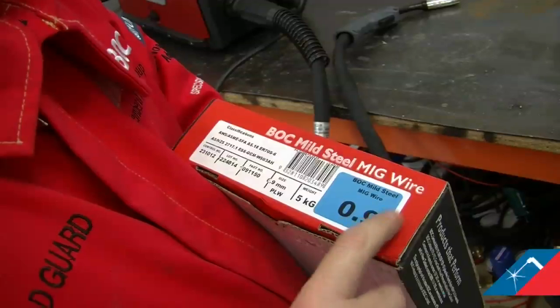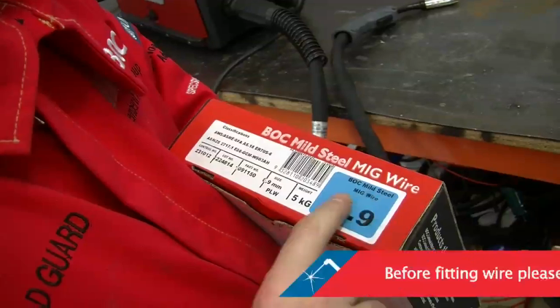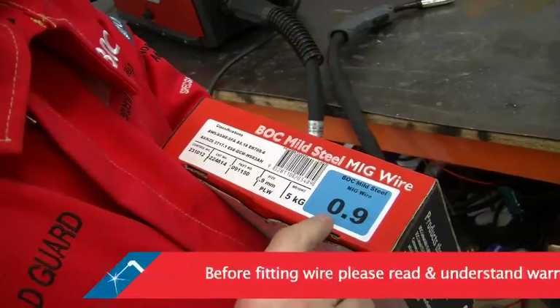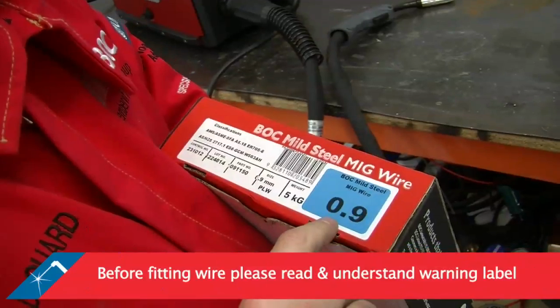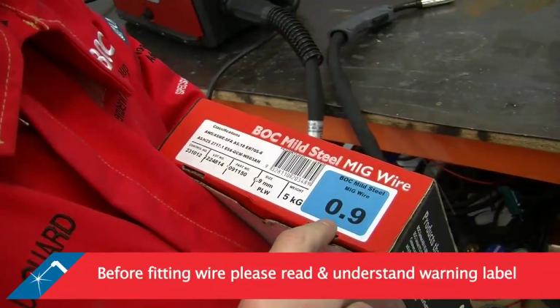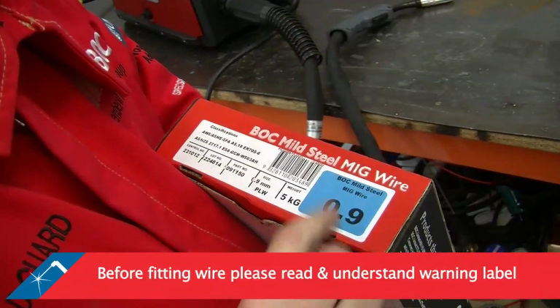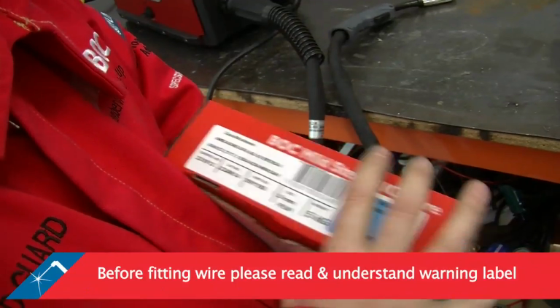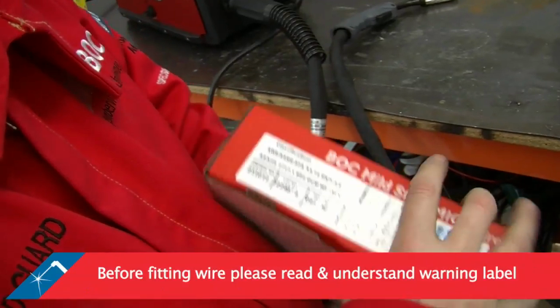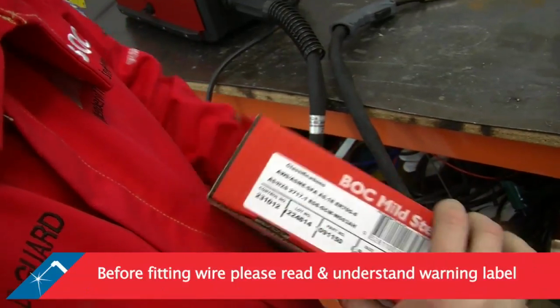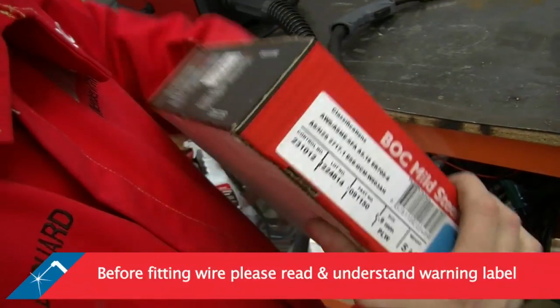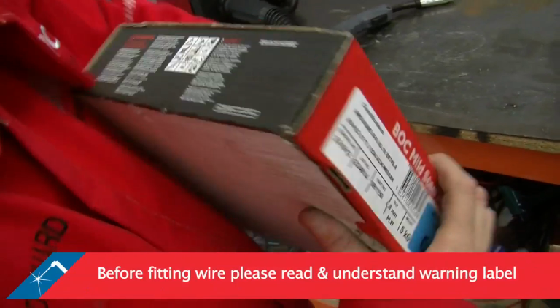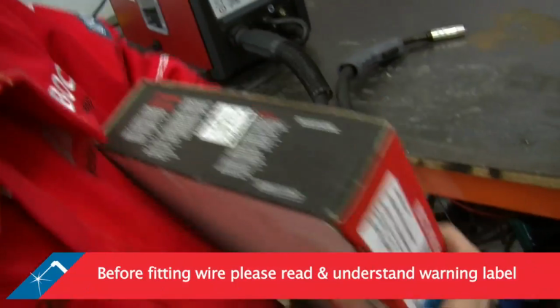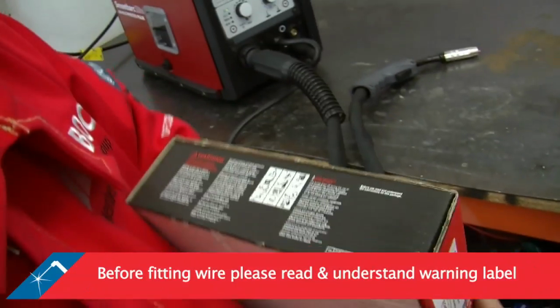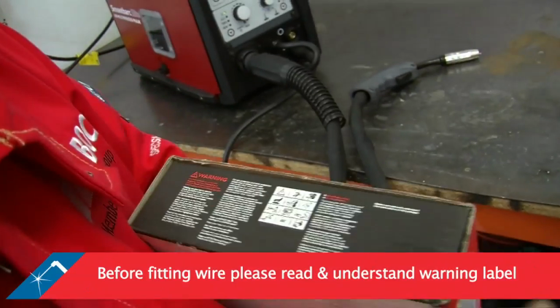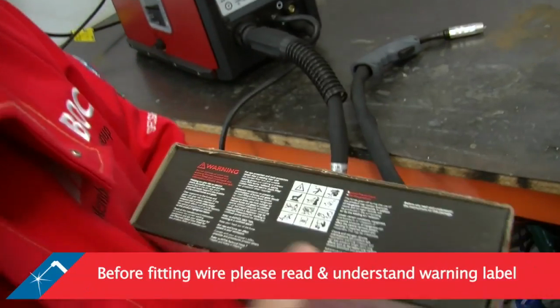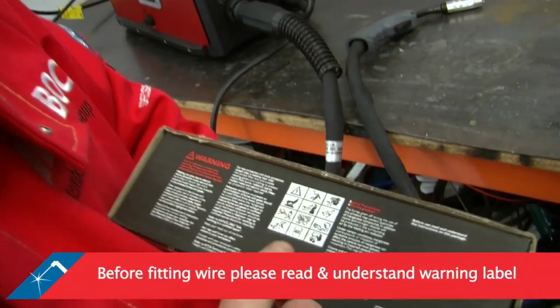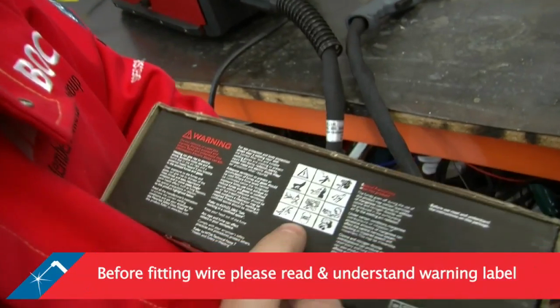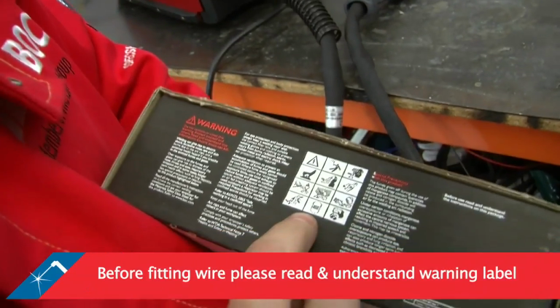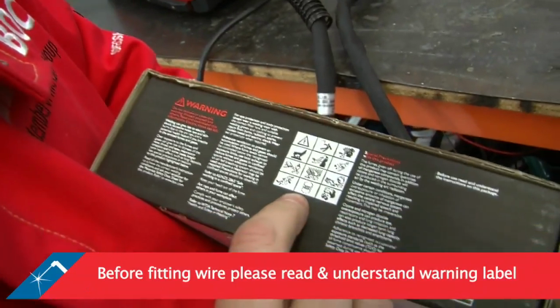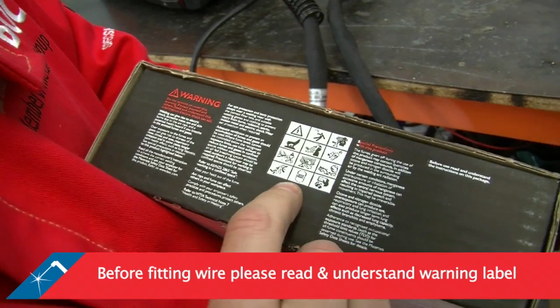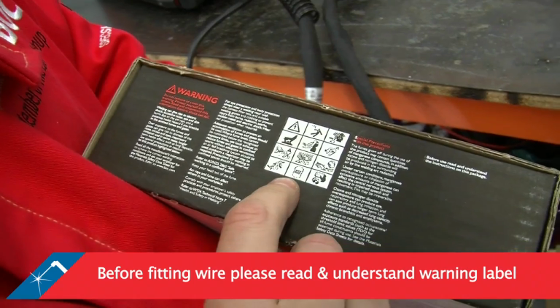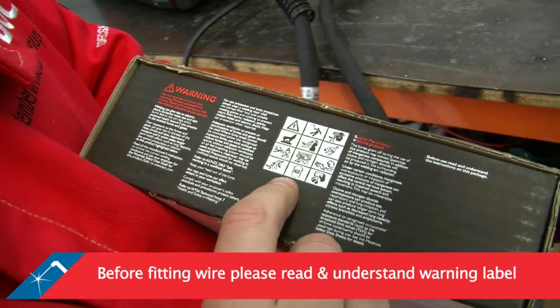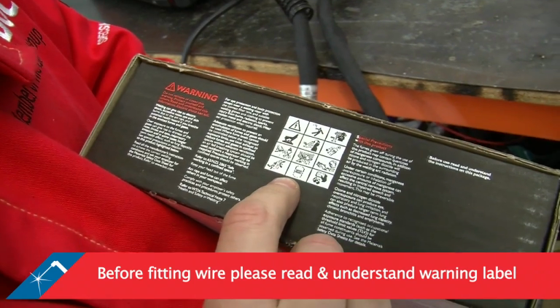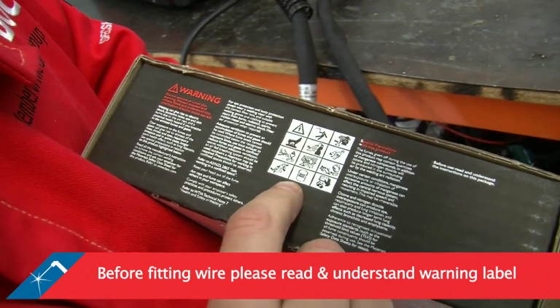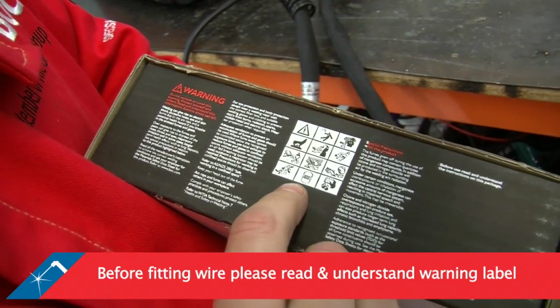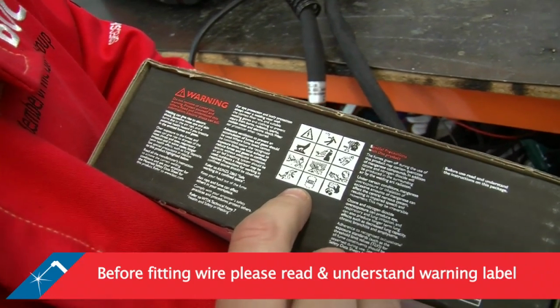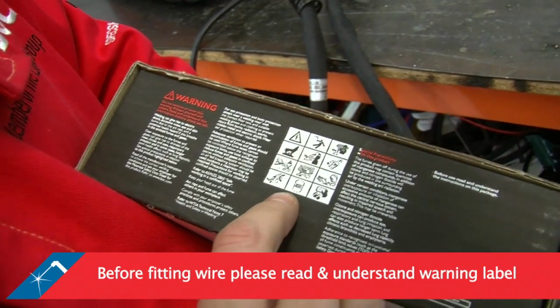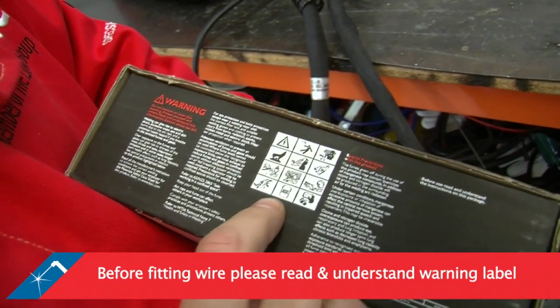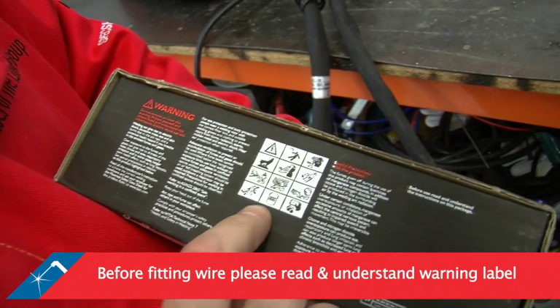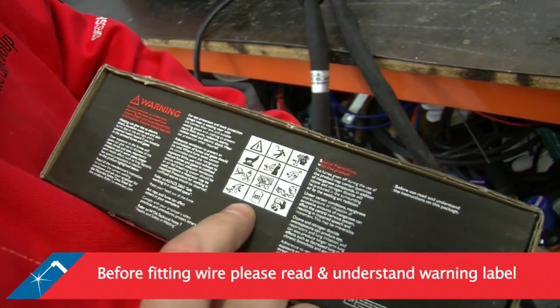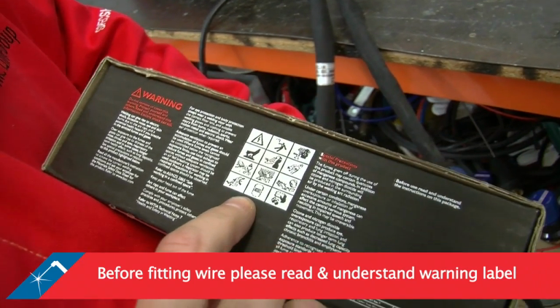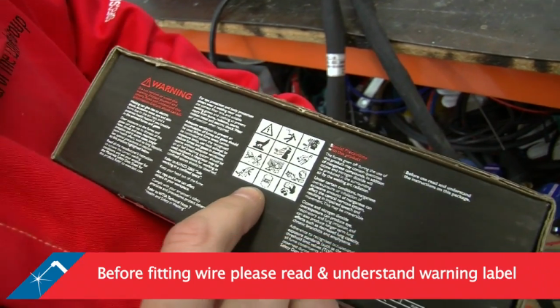Before fitting your wire to the welding machine, please read and understand the warning label found on the MIG wire packaging.